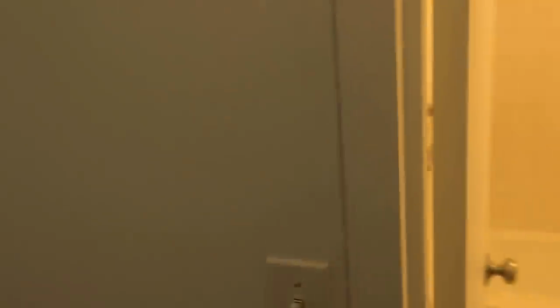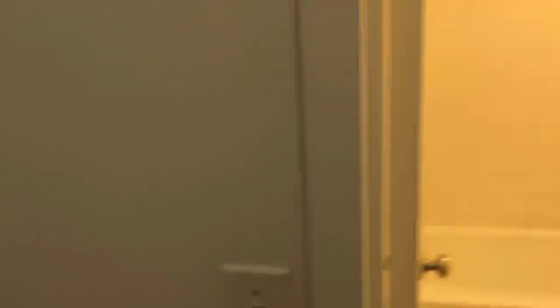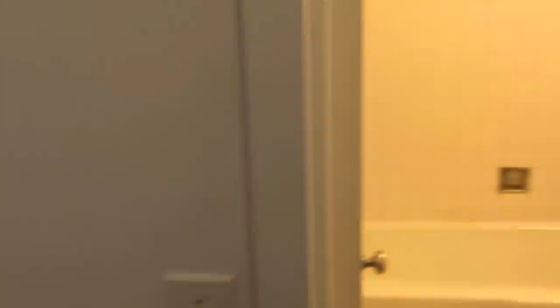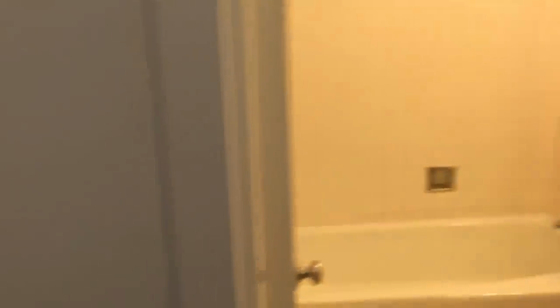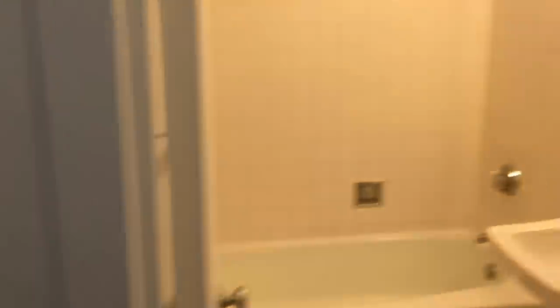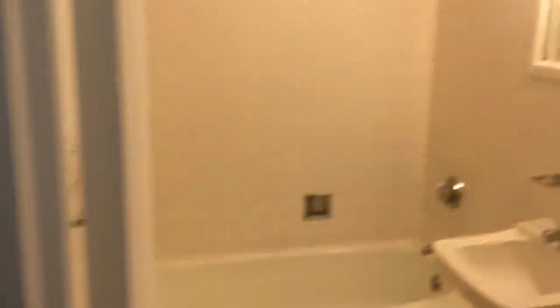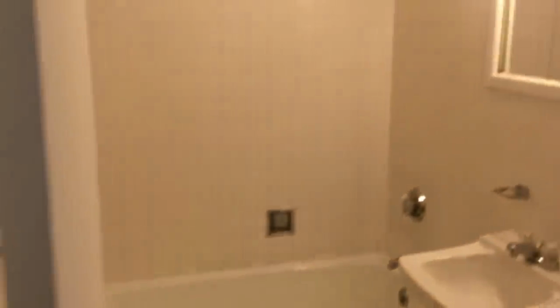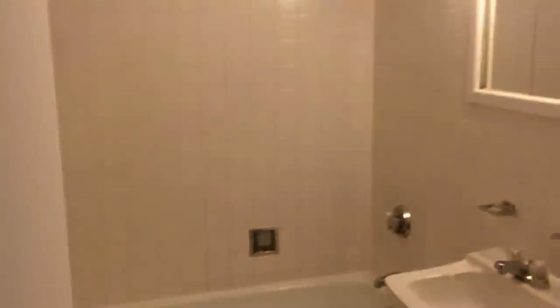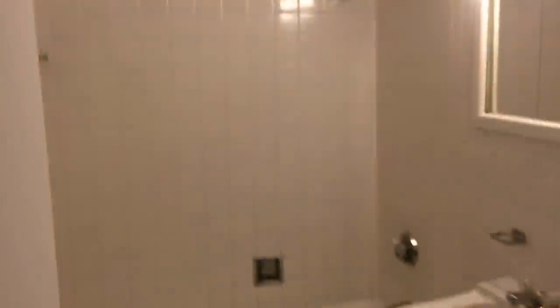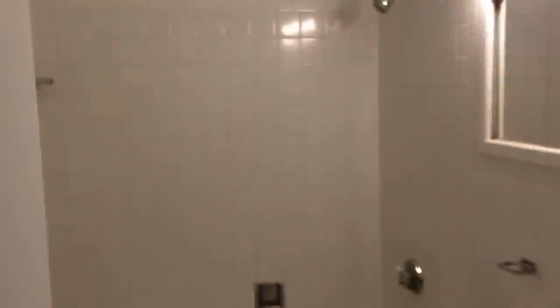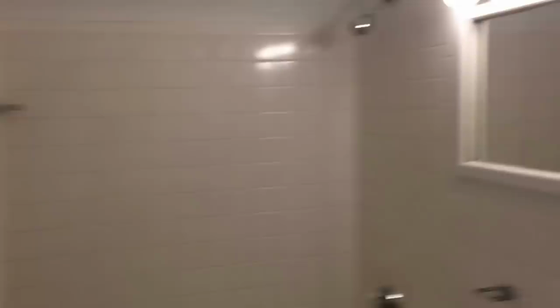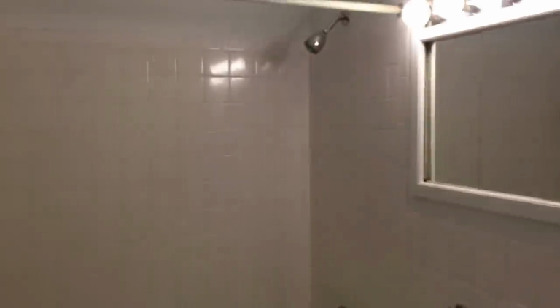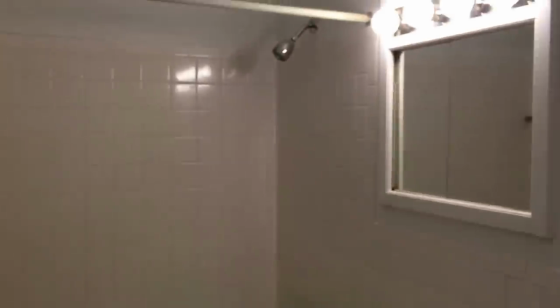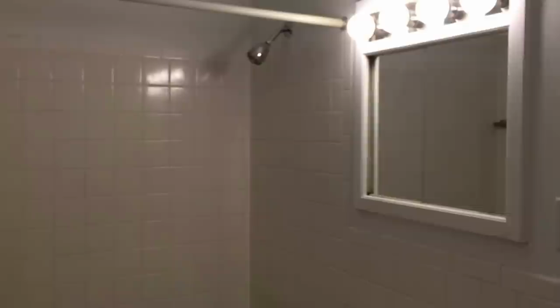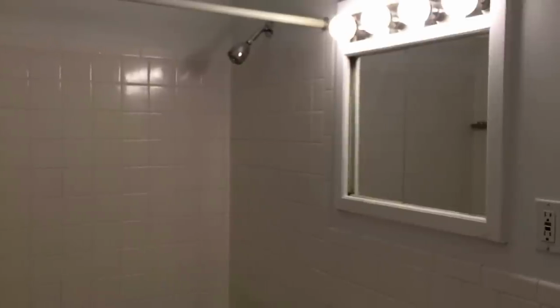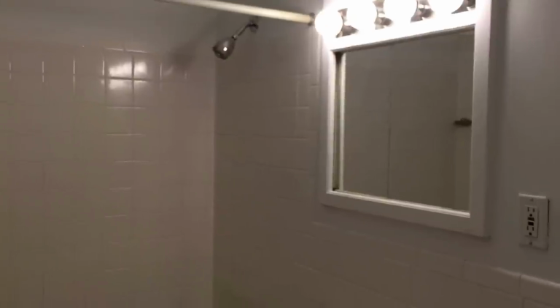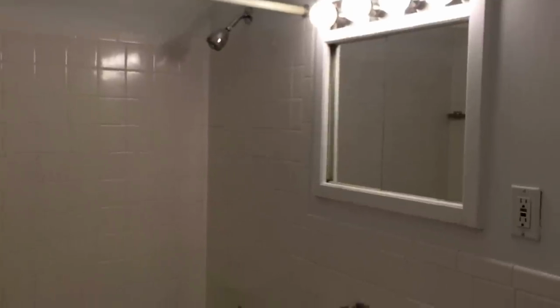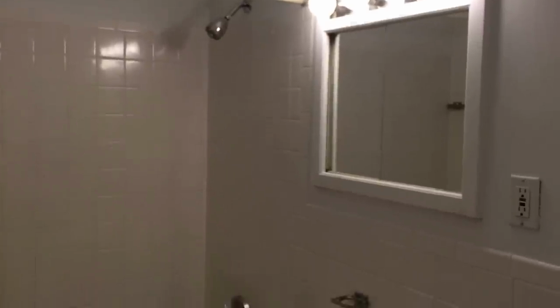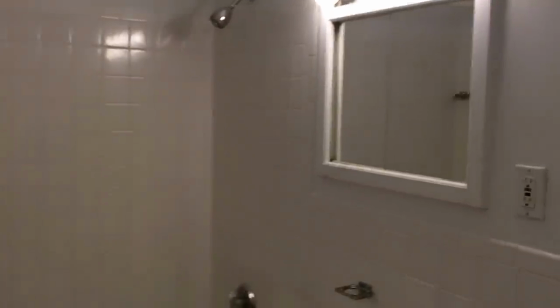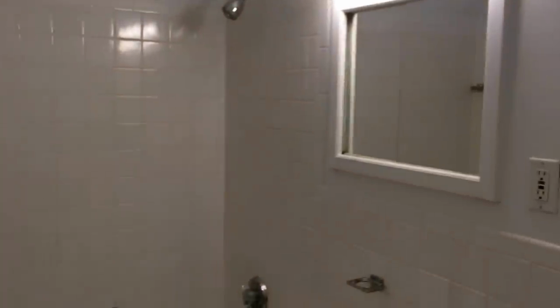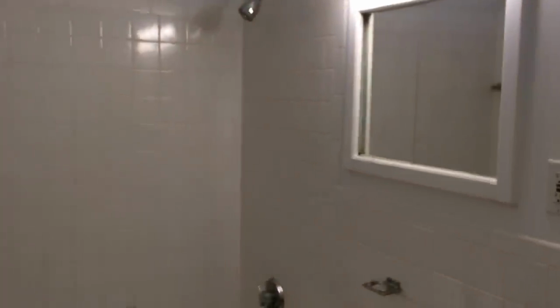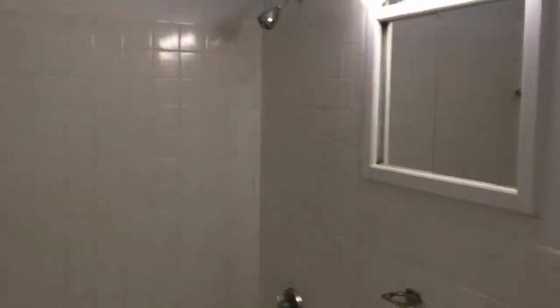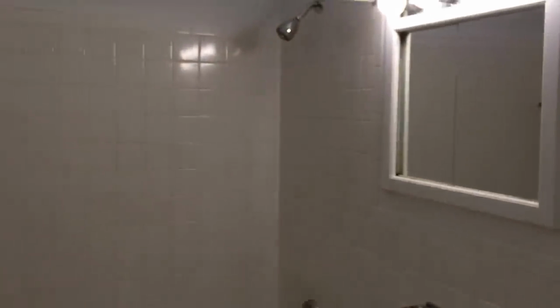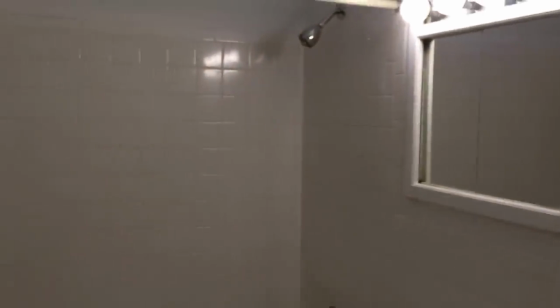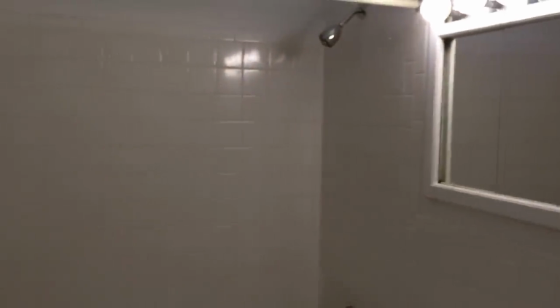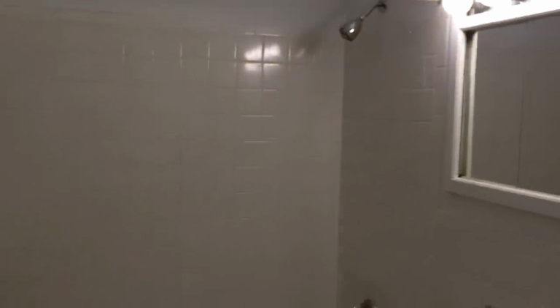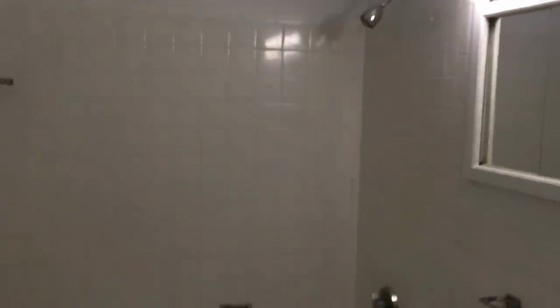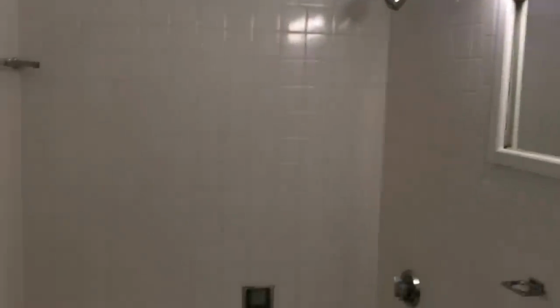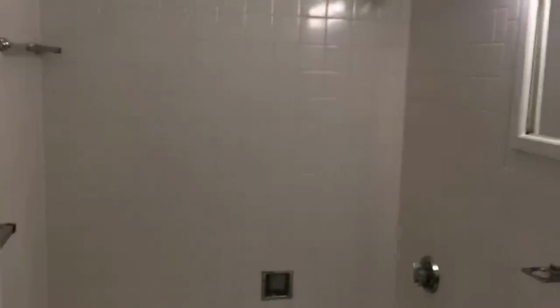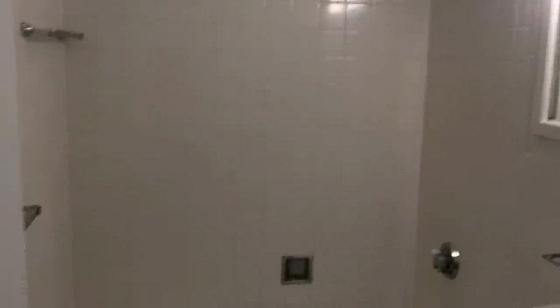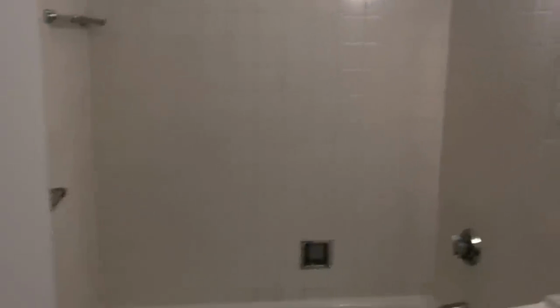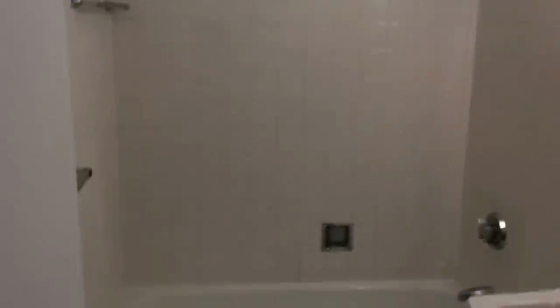Walk through the apartment to the updated bathroom, featuring a shower and bath.